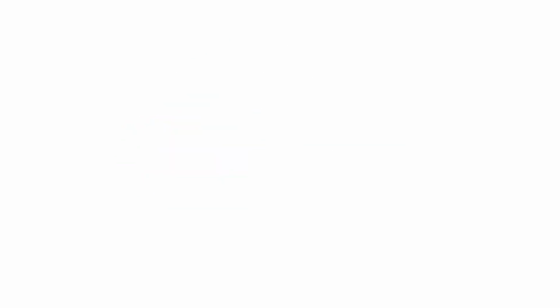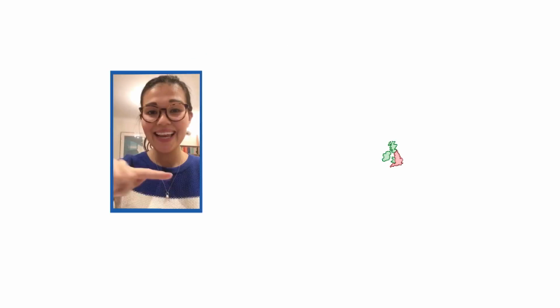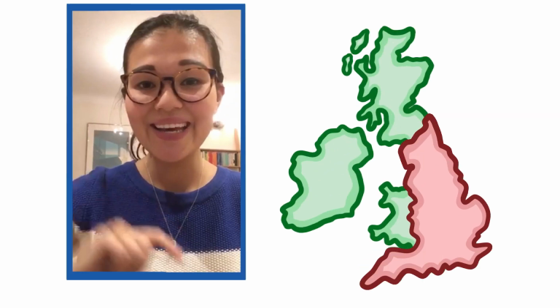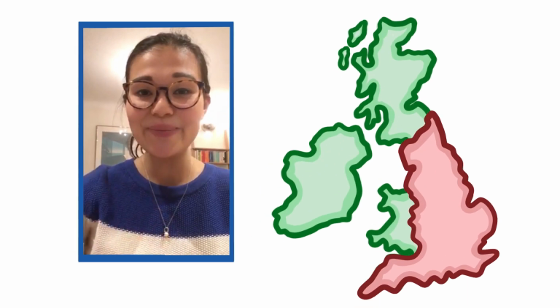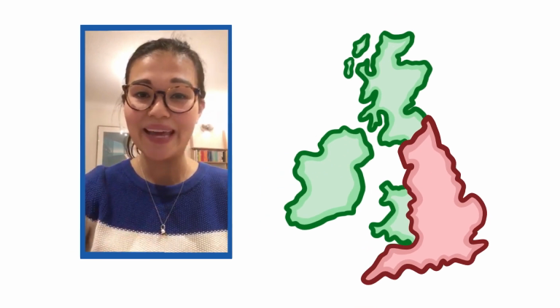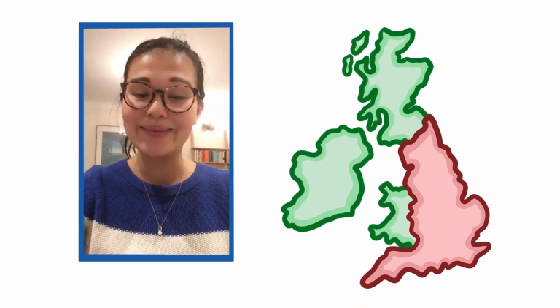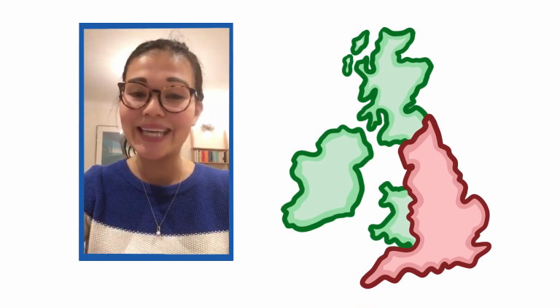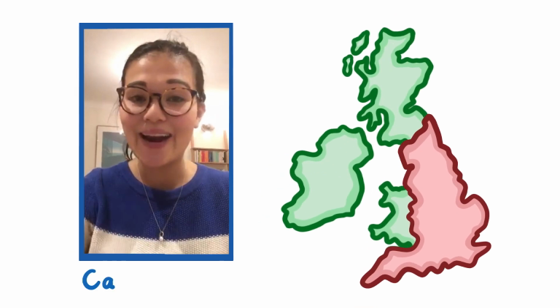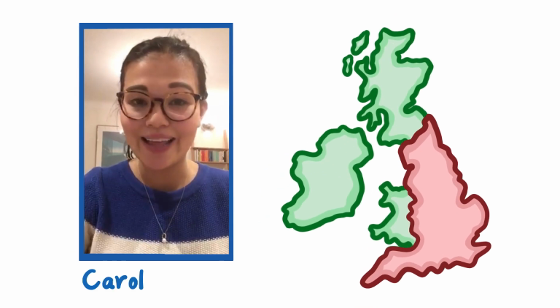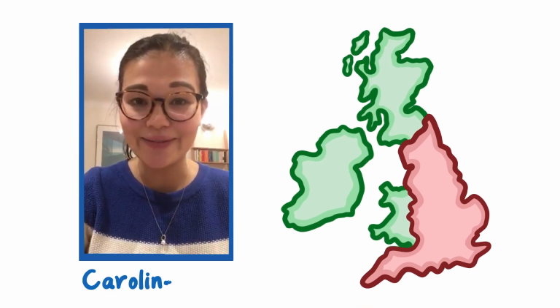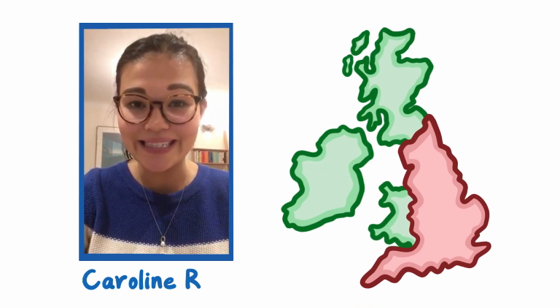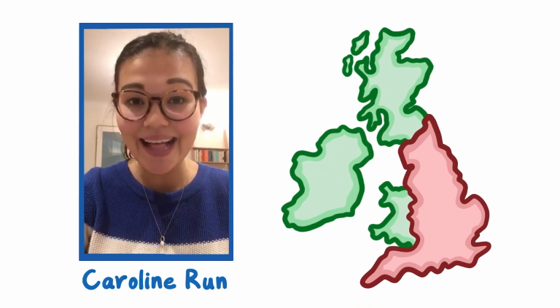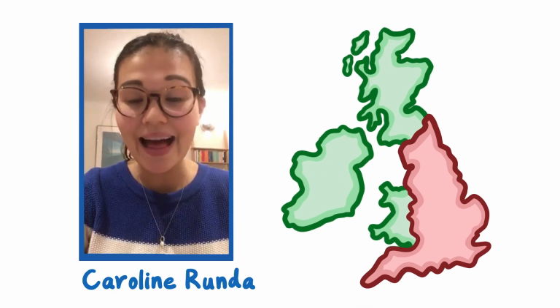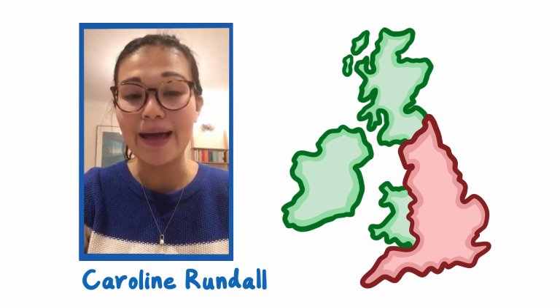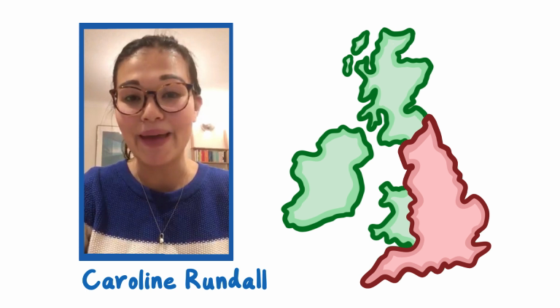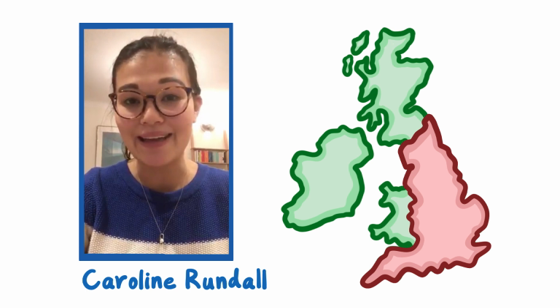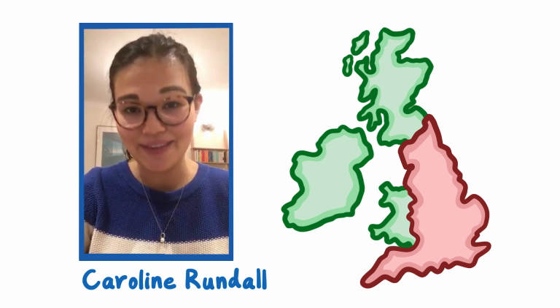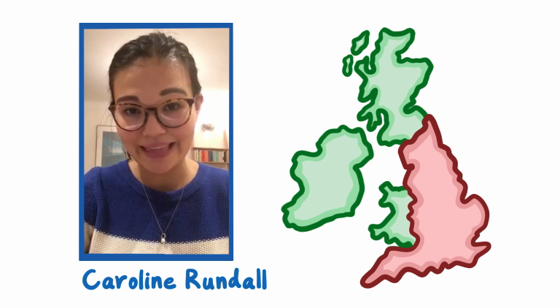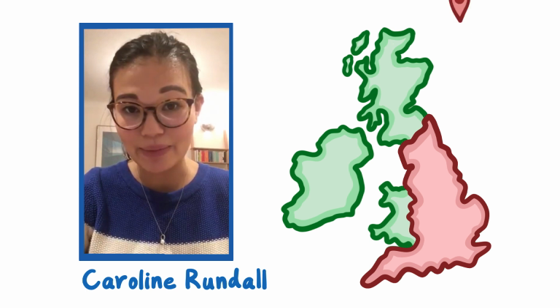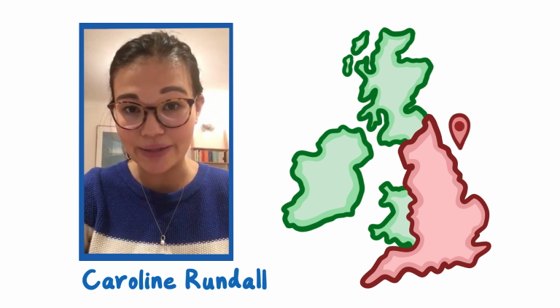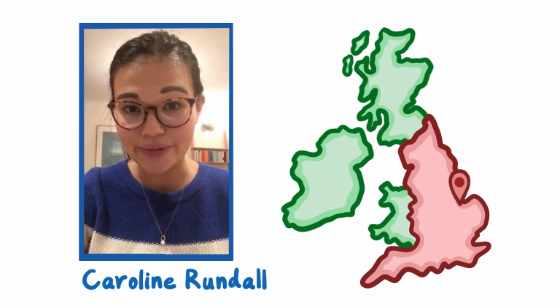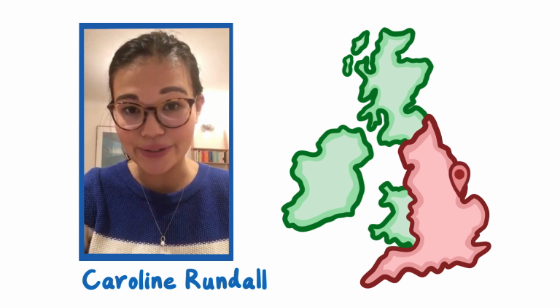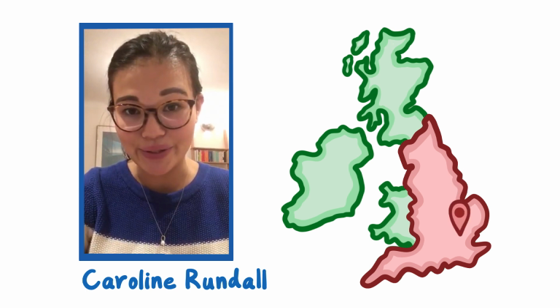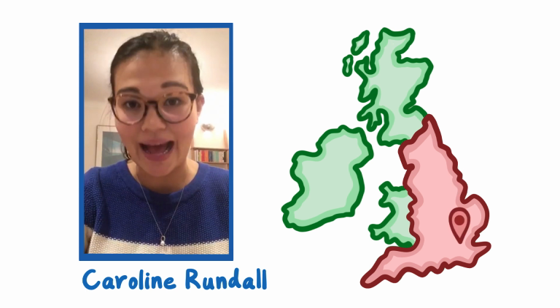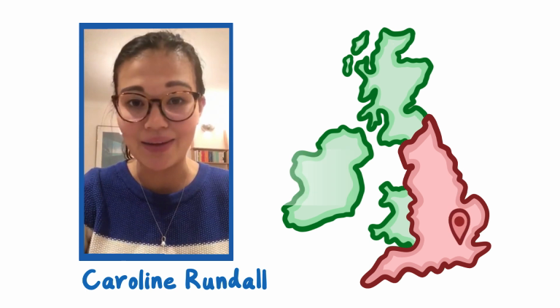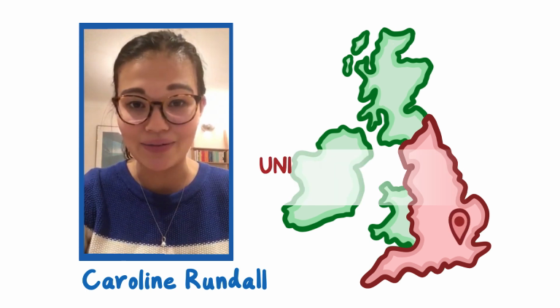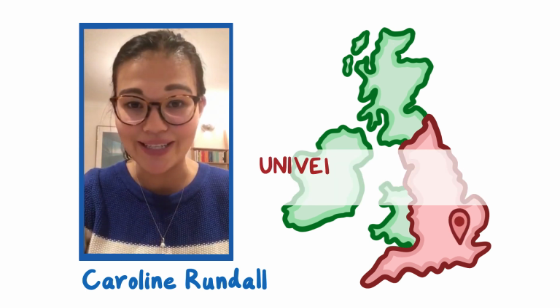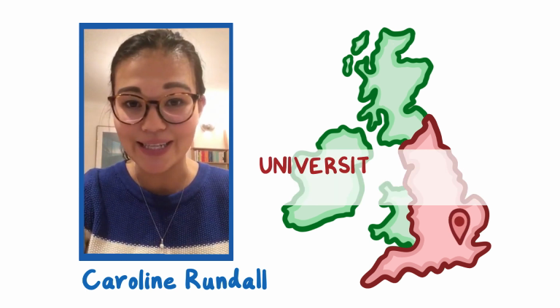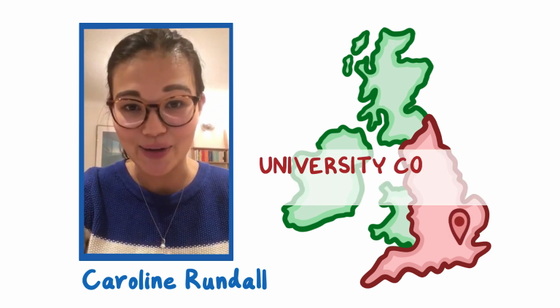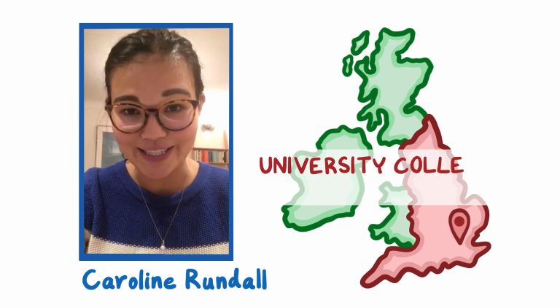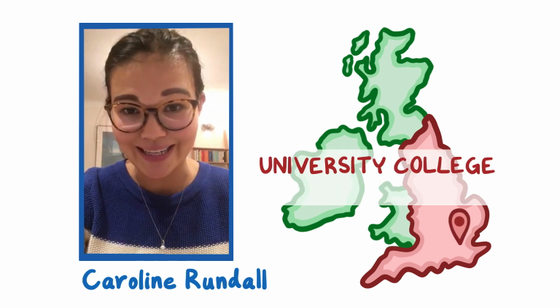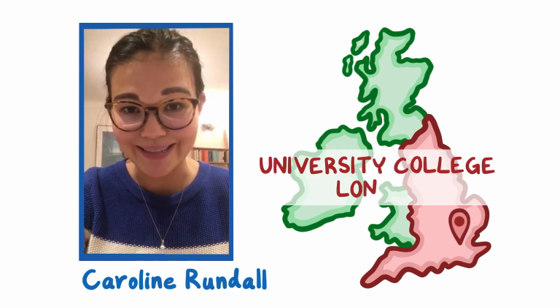Hello, my name is Caroline Rundell. I am a fifth year medical student at University College London.